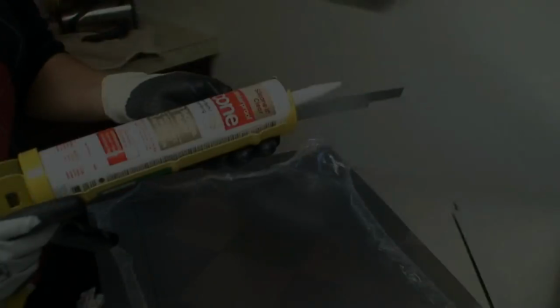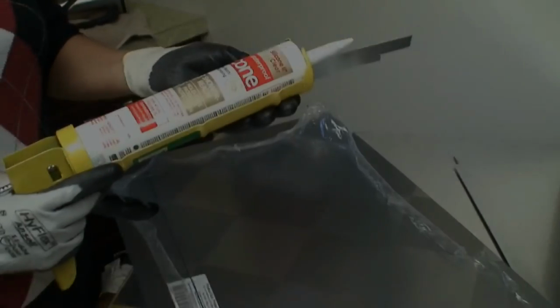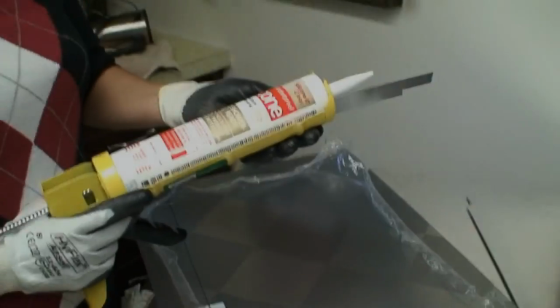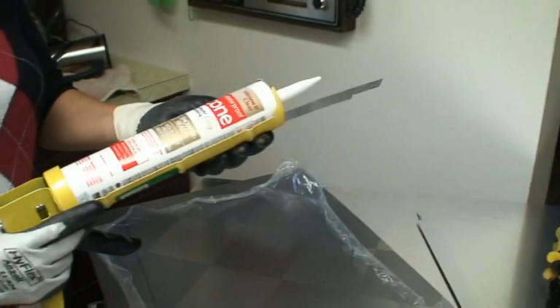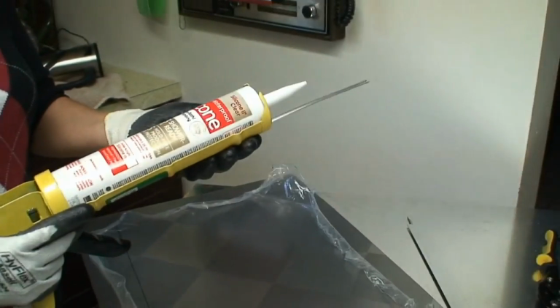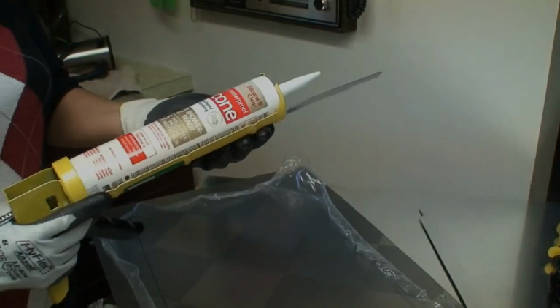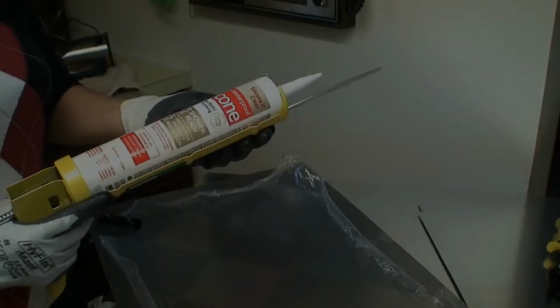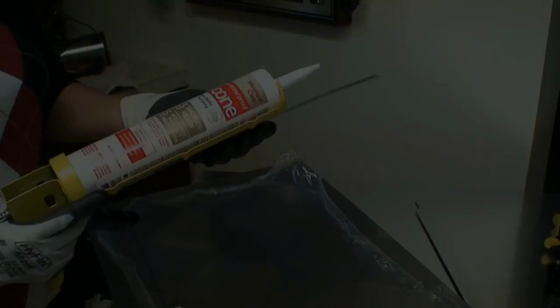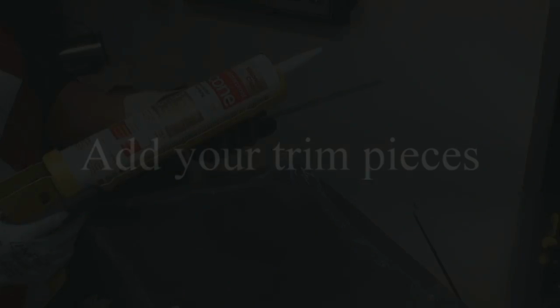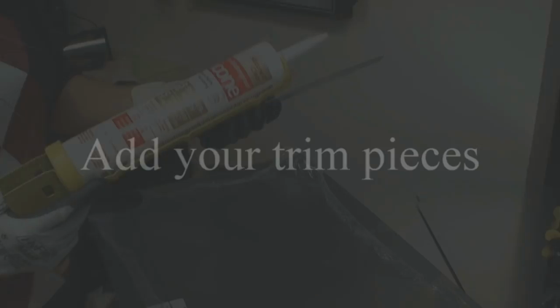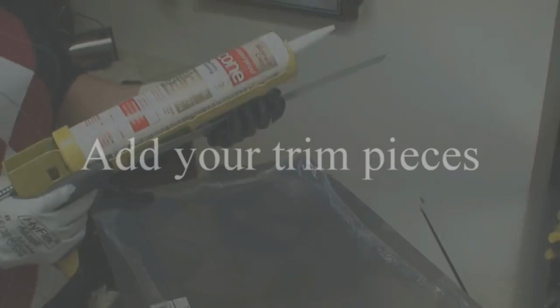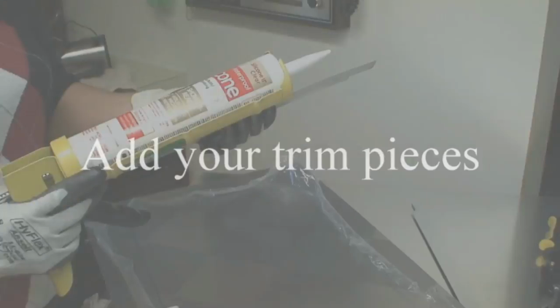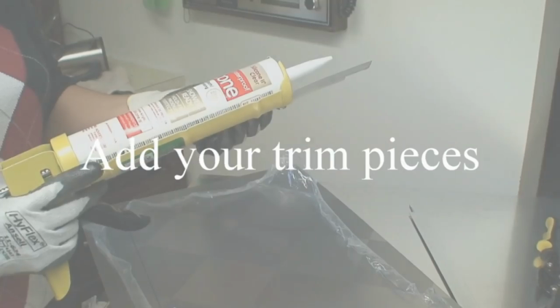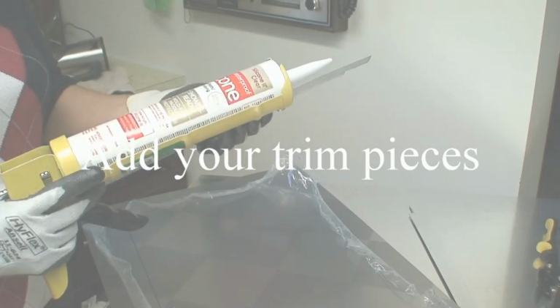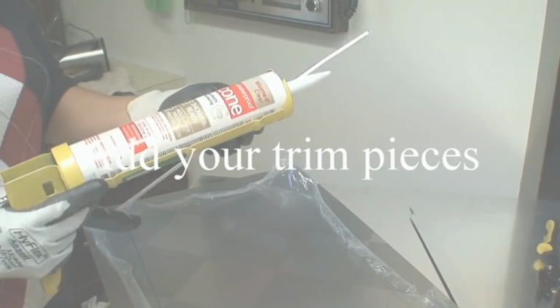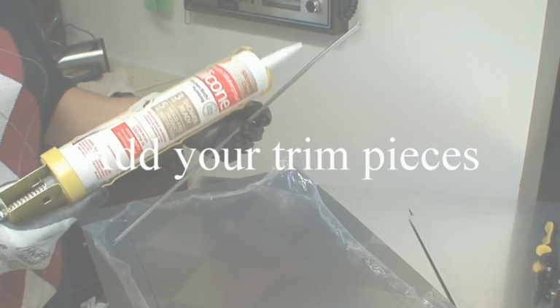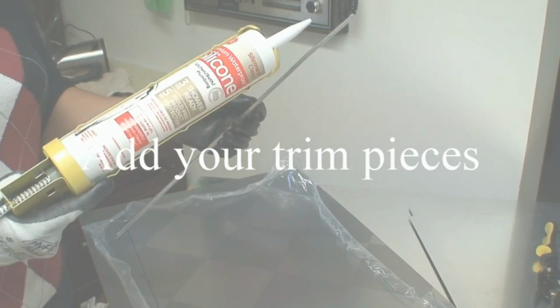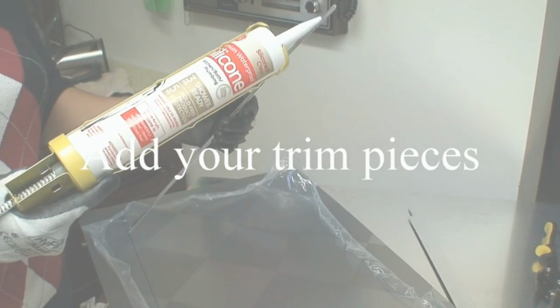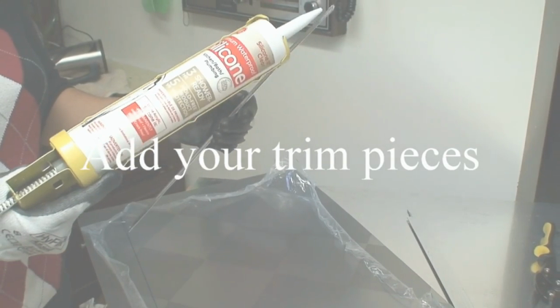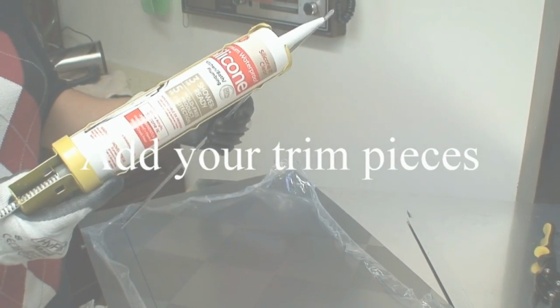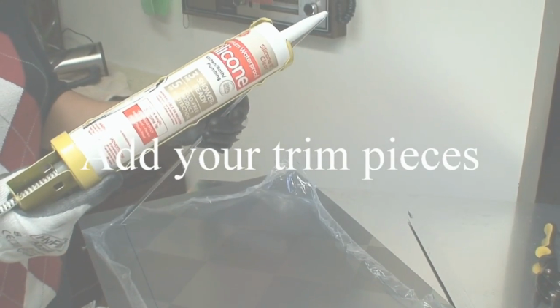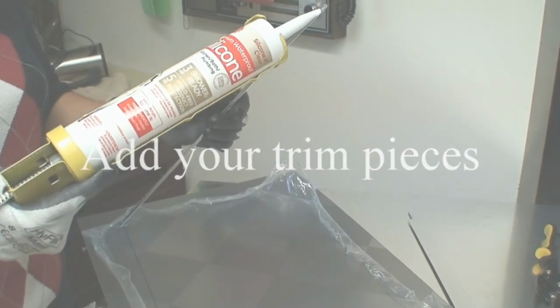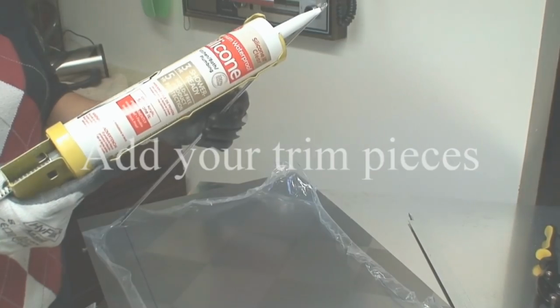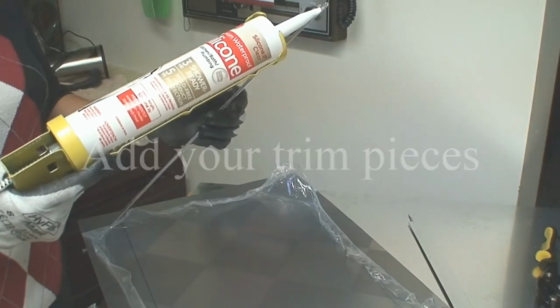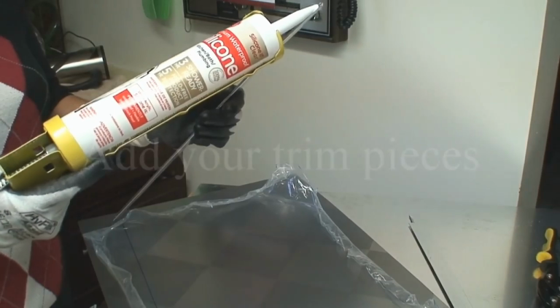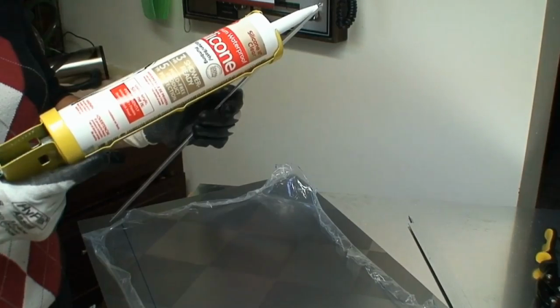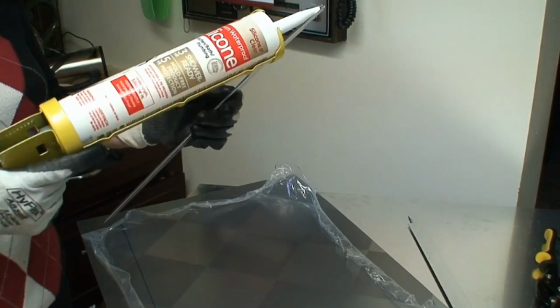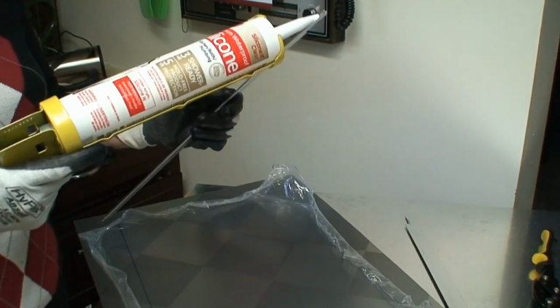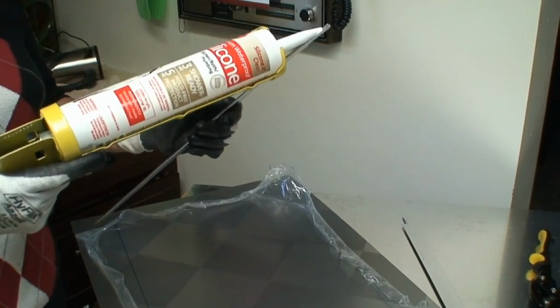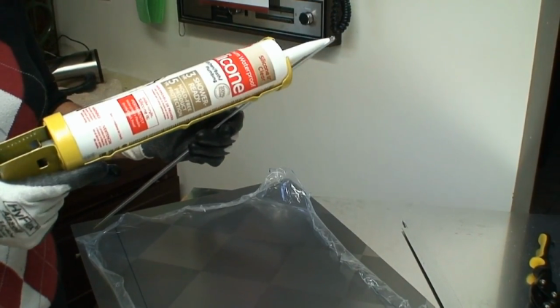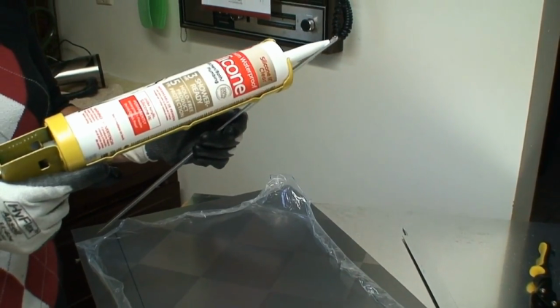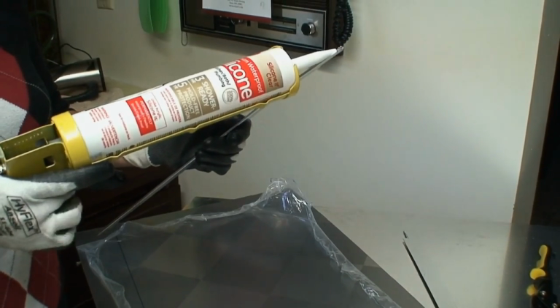For moisture protection, it's better to use a waterproof silicone — inject it inside the trim before applying it to the panel.